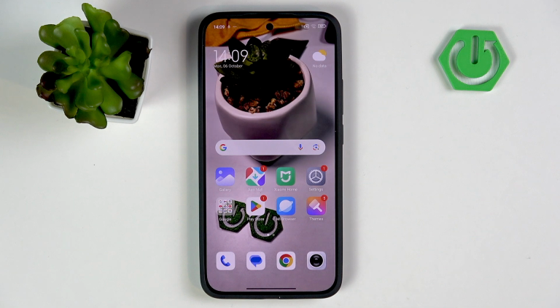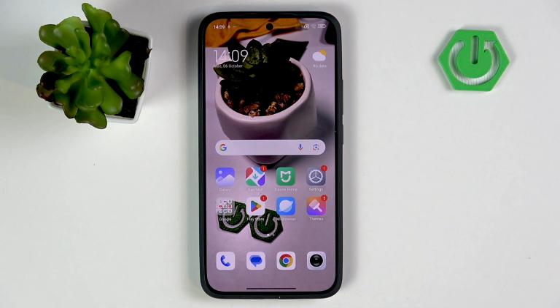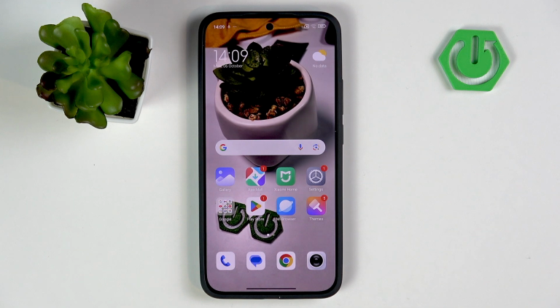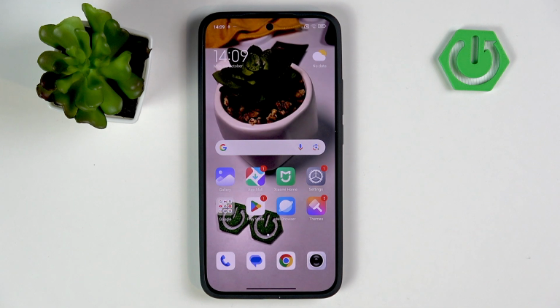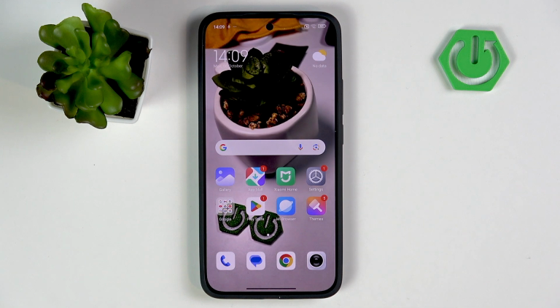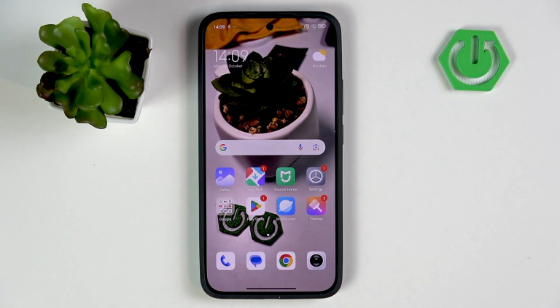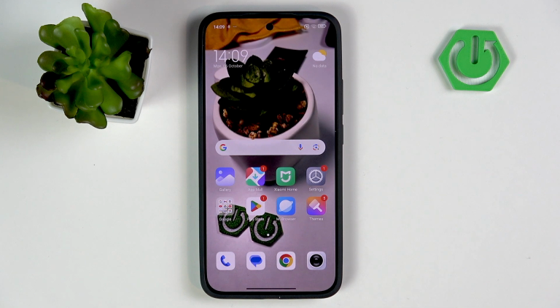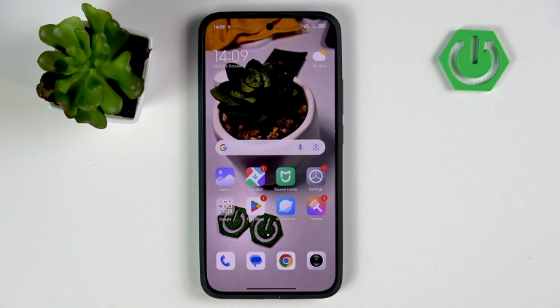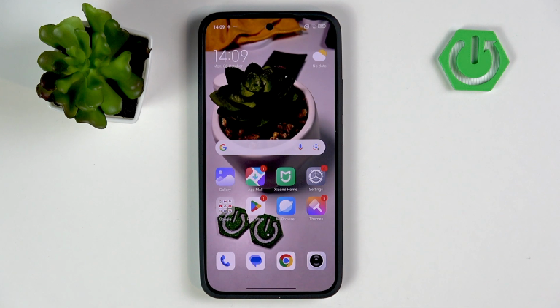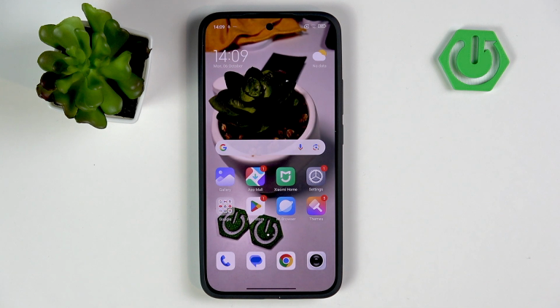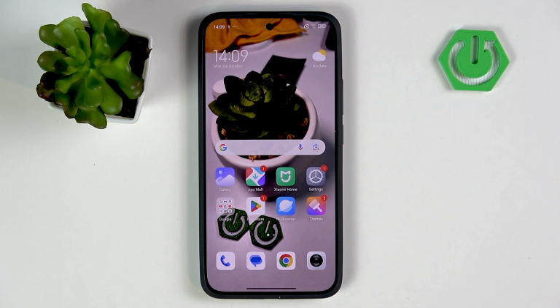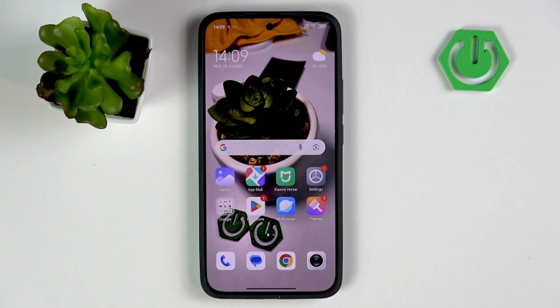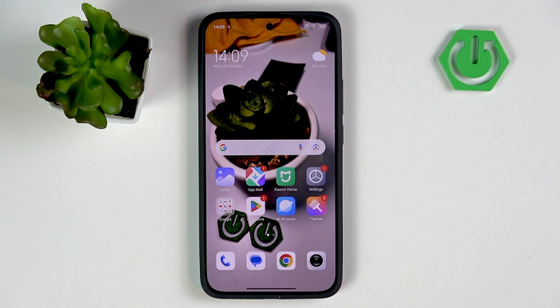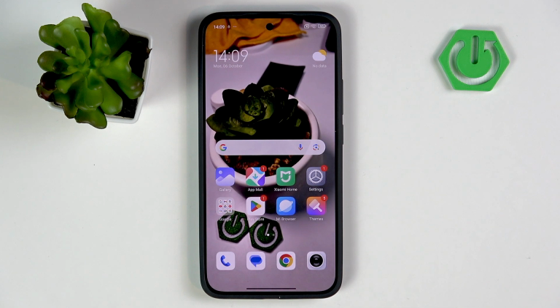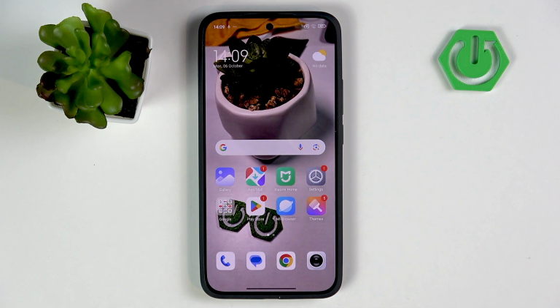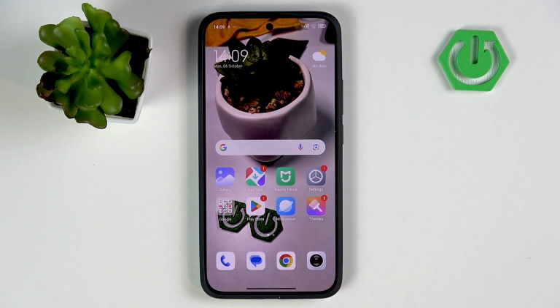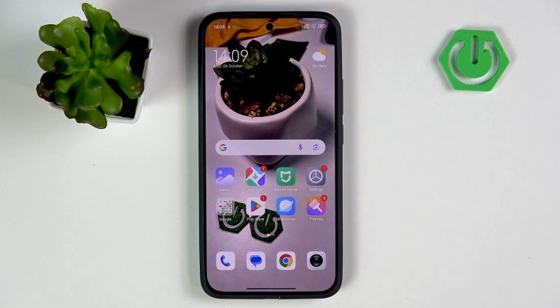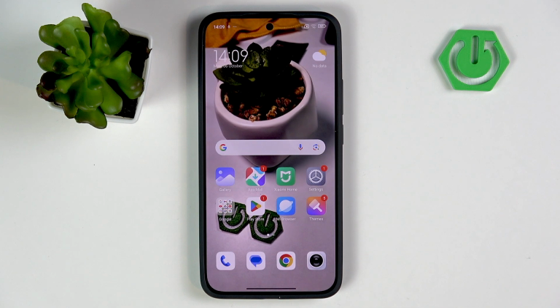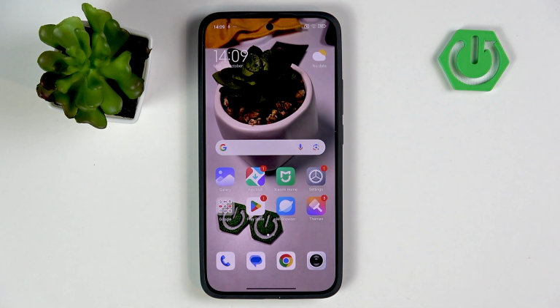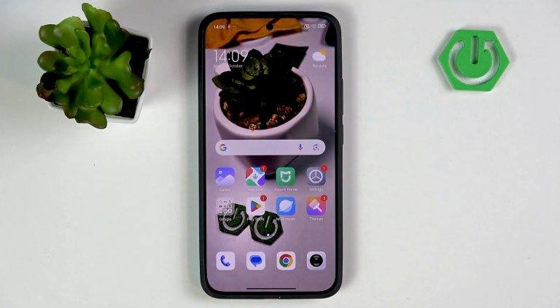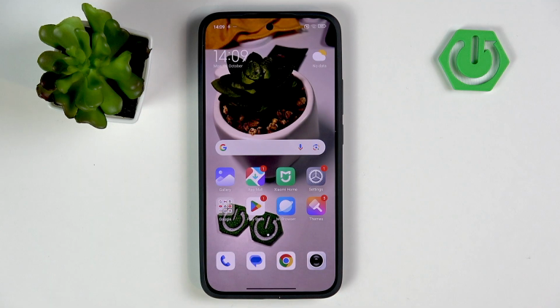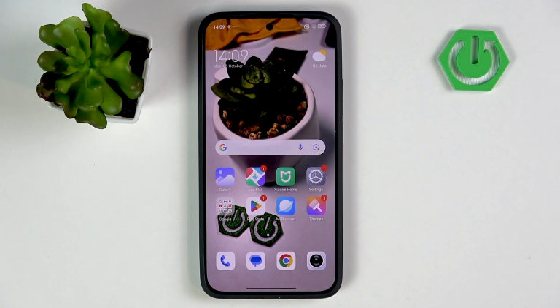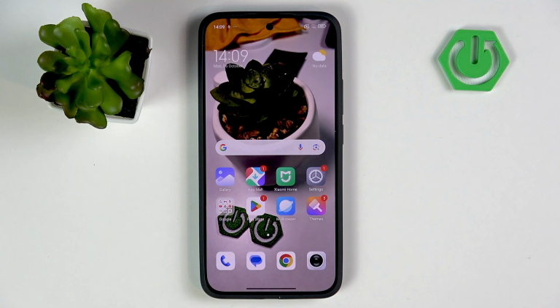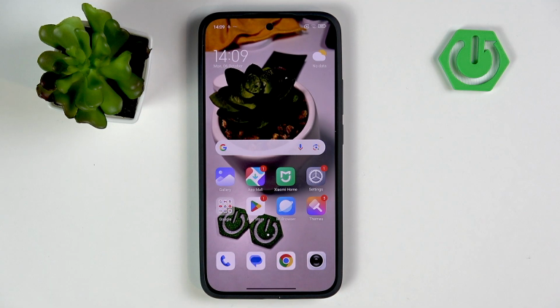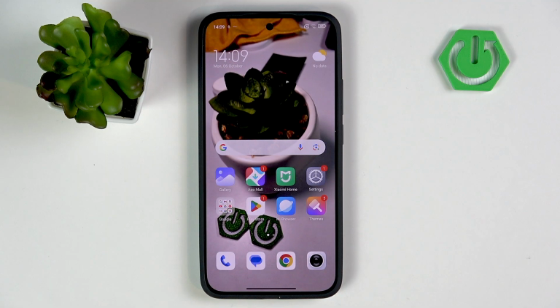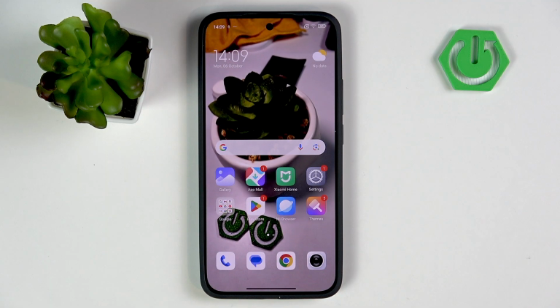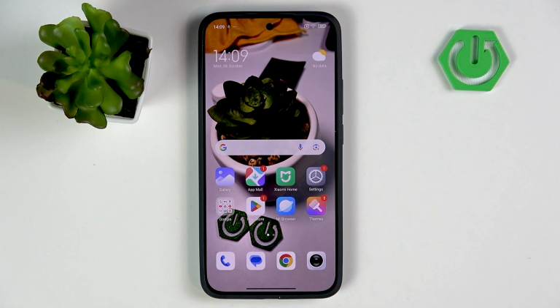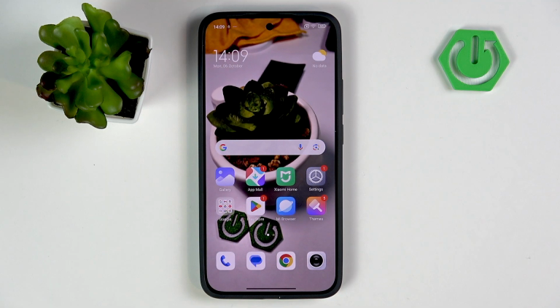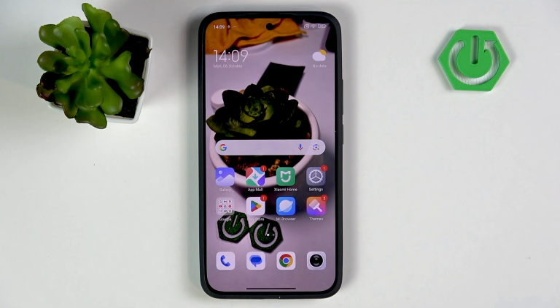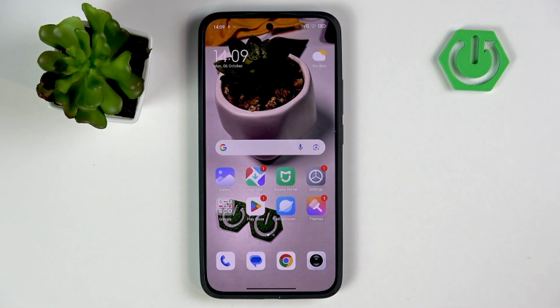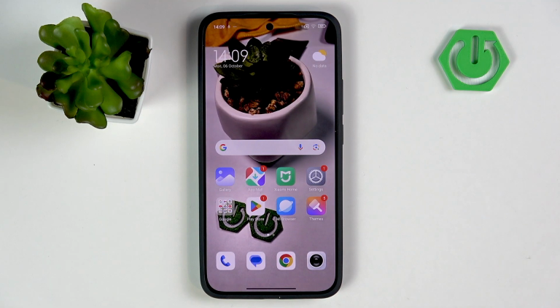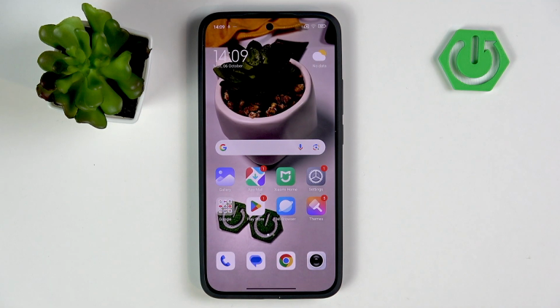Hi, it's Harjwa Zed and today I'll show you how to set up the app for Xiaomi Robot Vacuum S40.